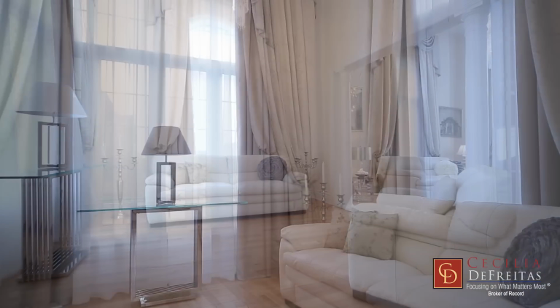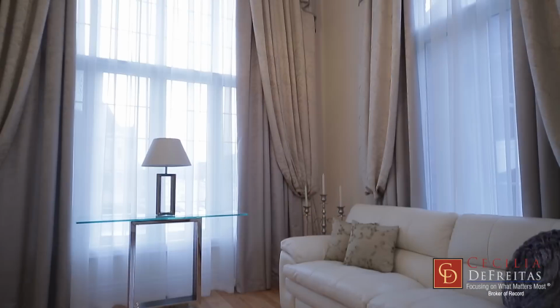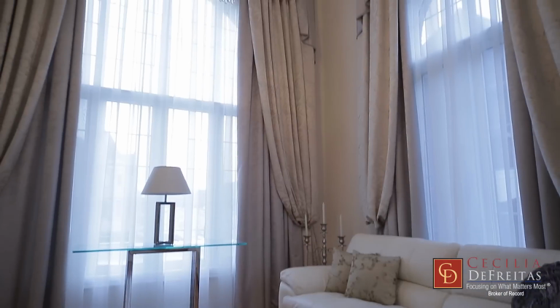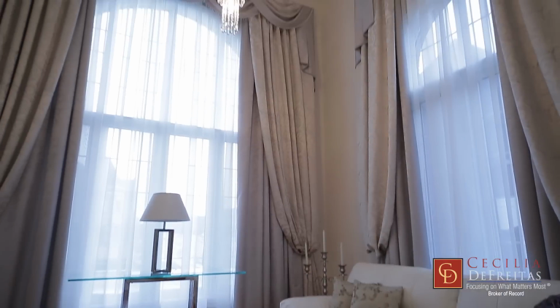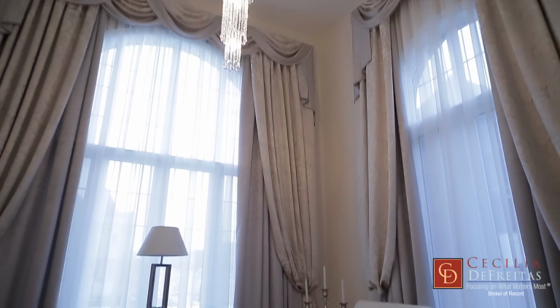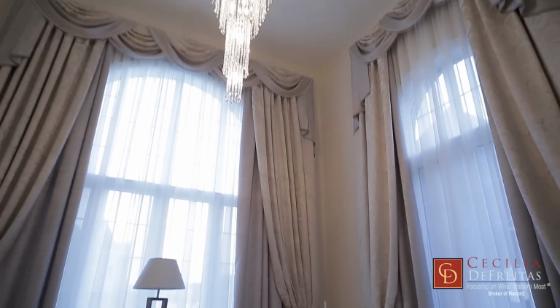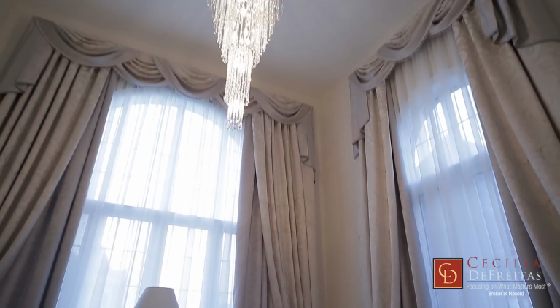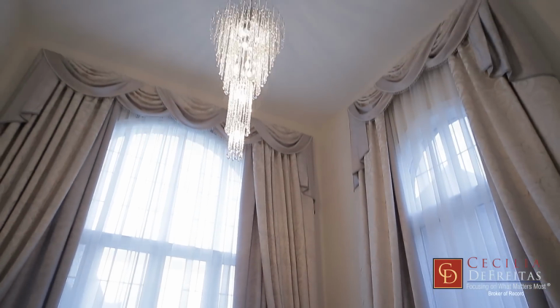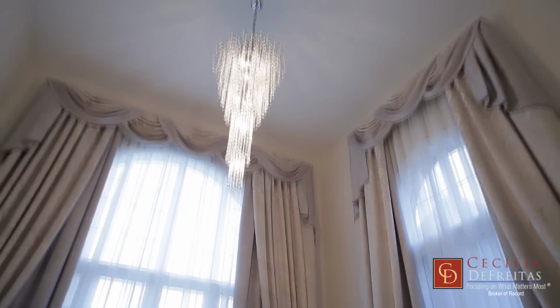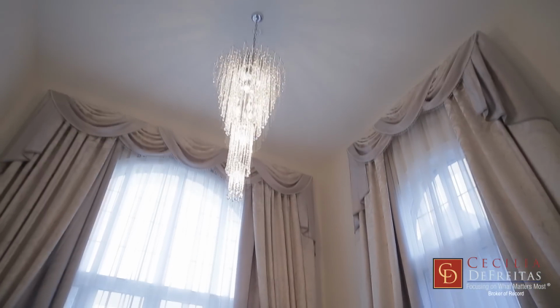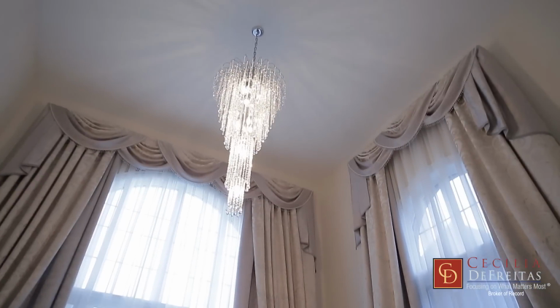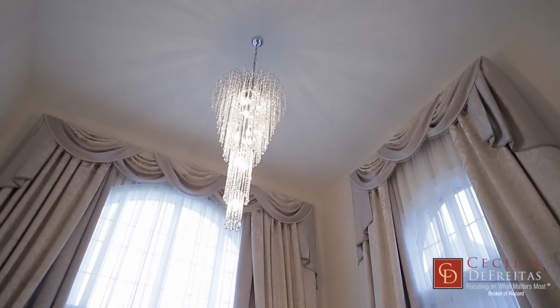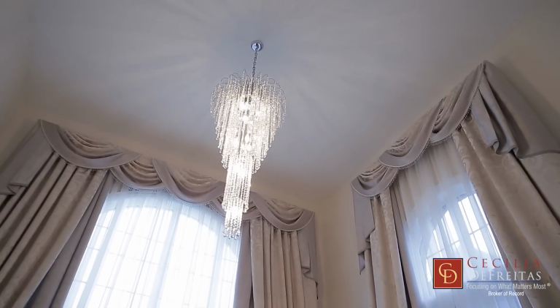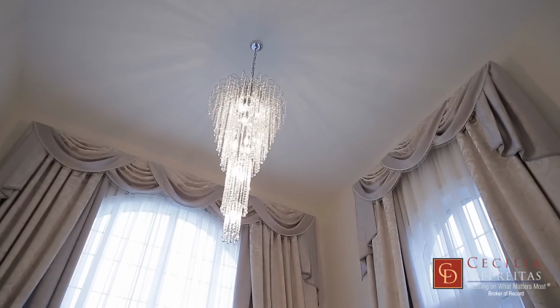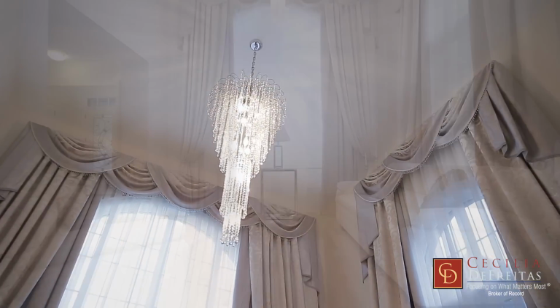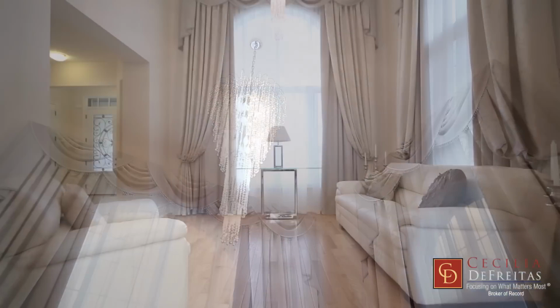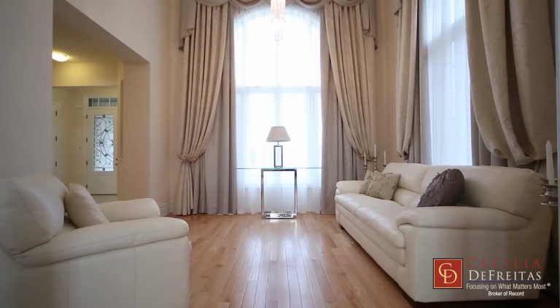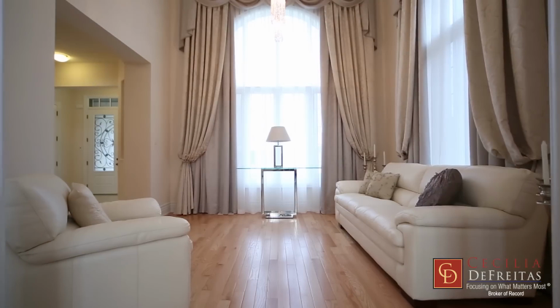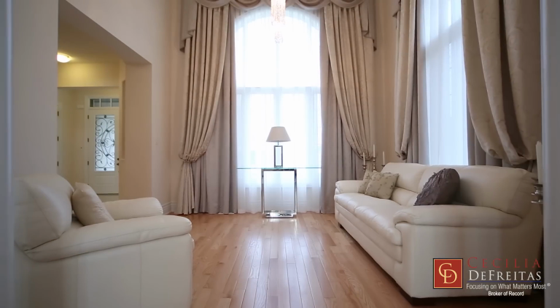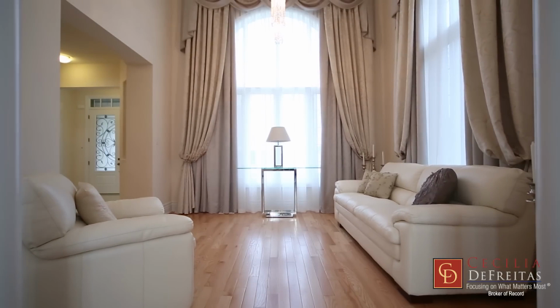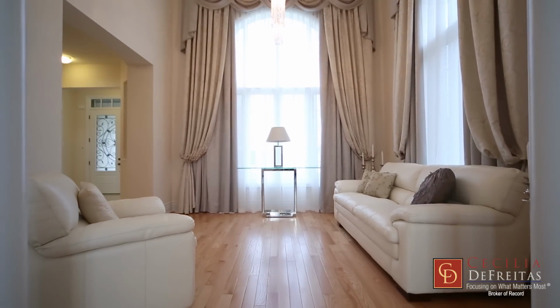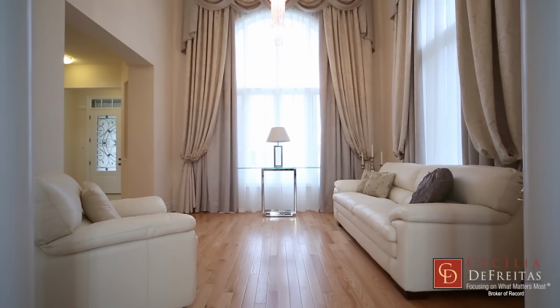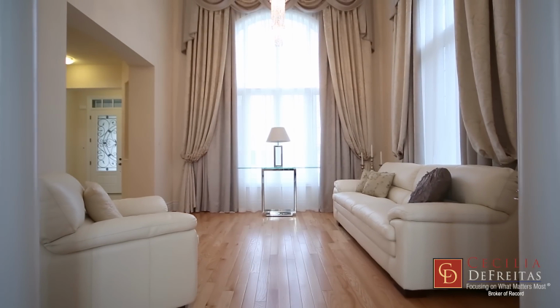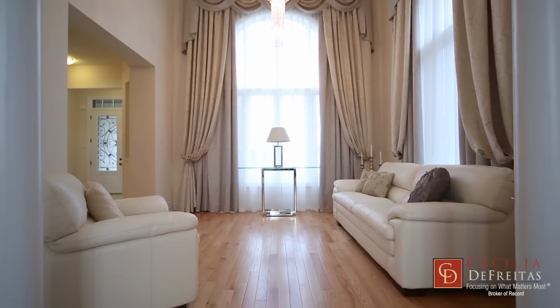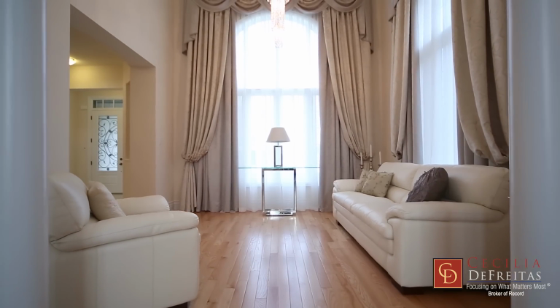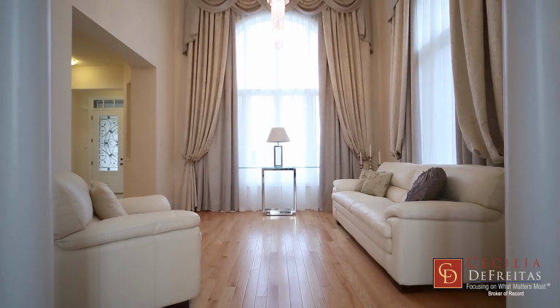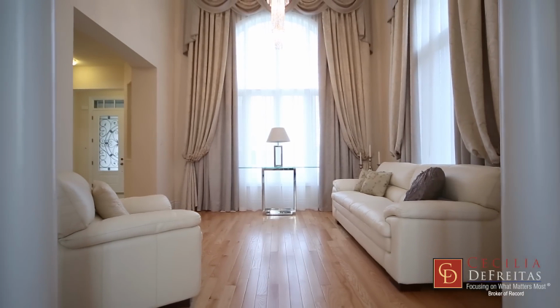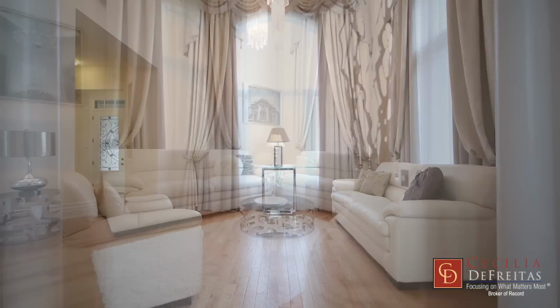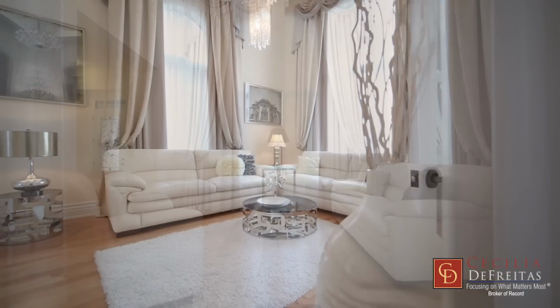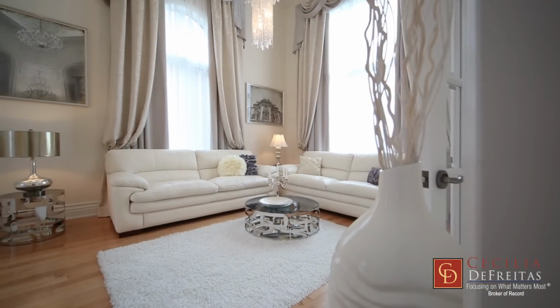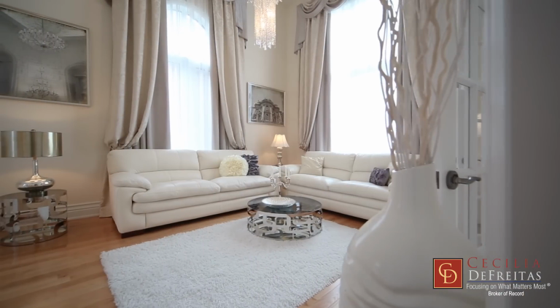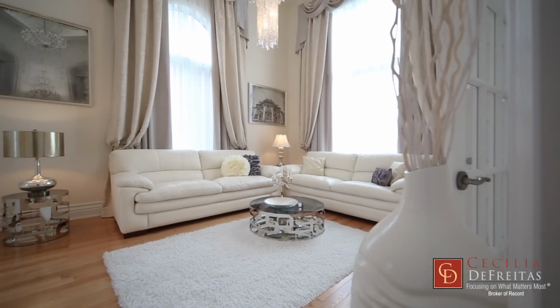The incredible light and airy character of the double-height living area enhances its spacious look.